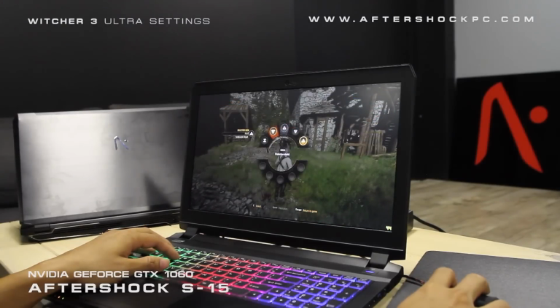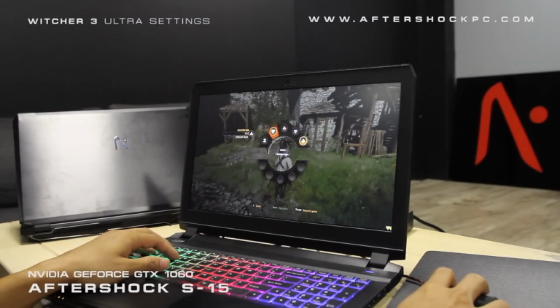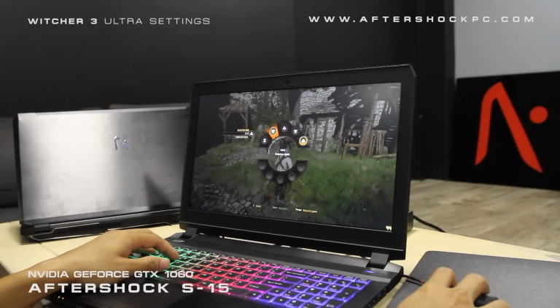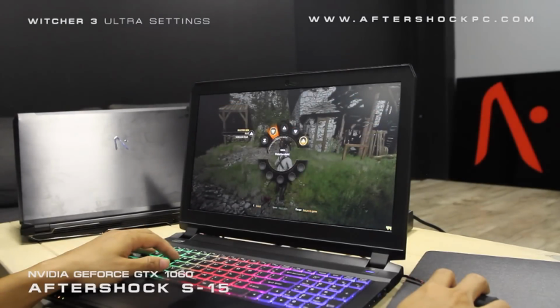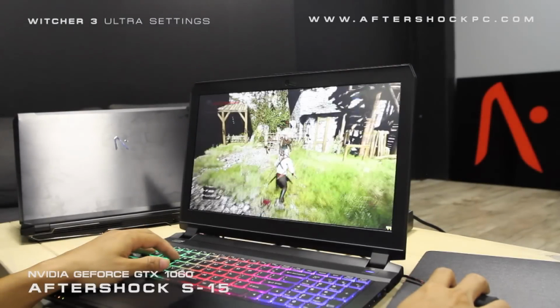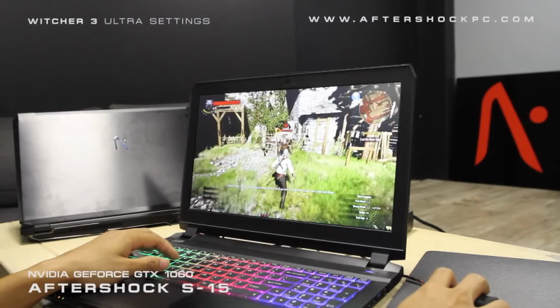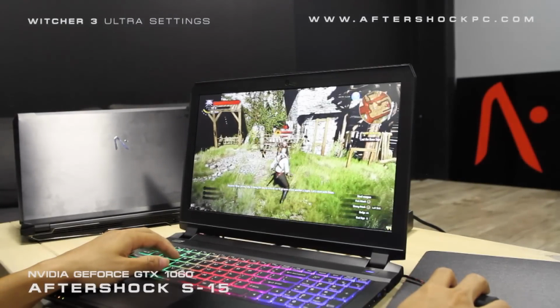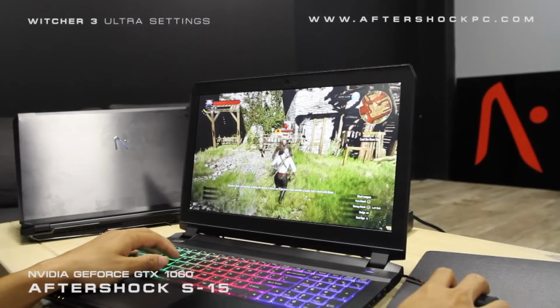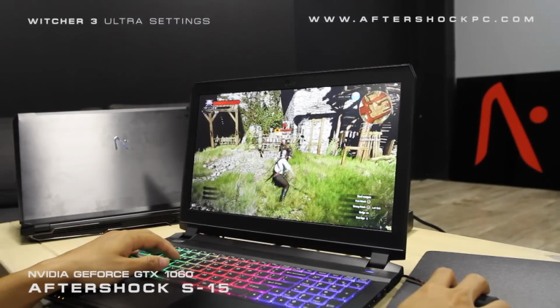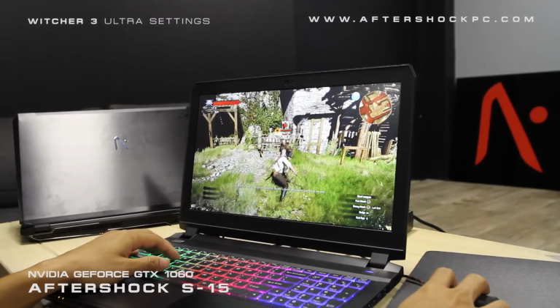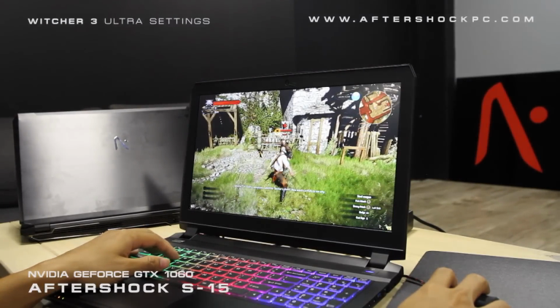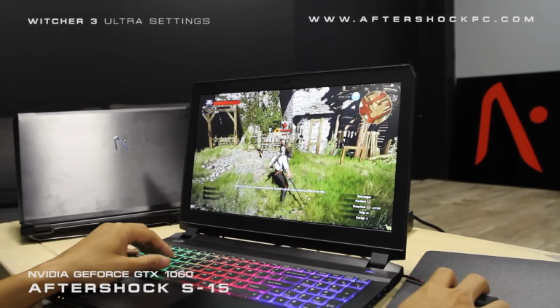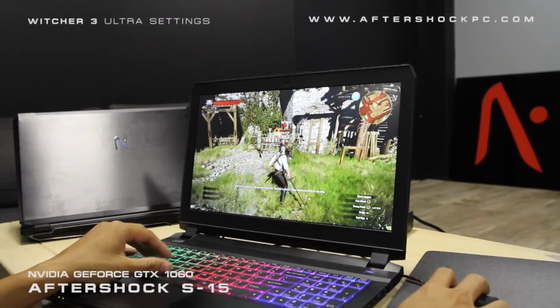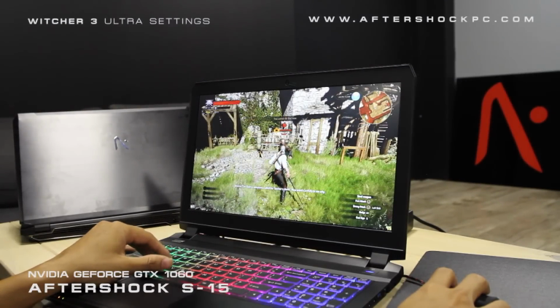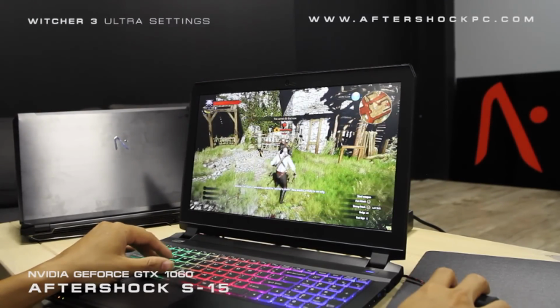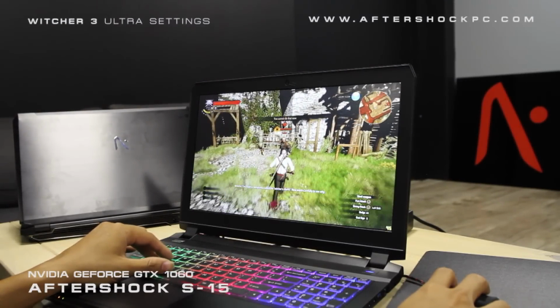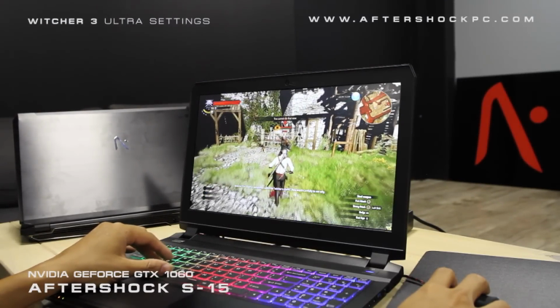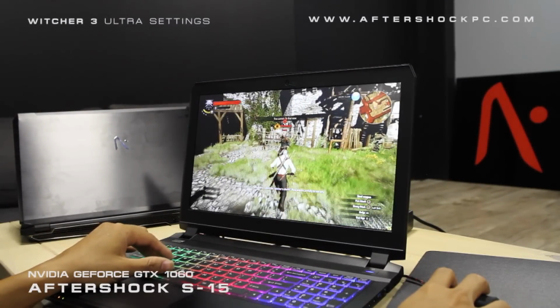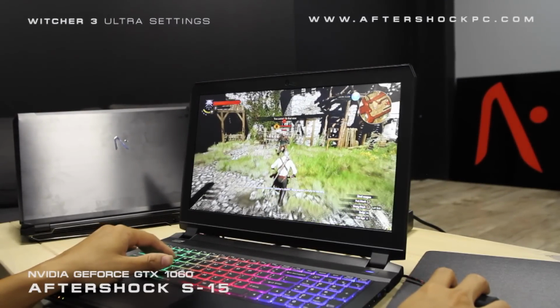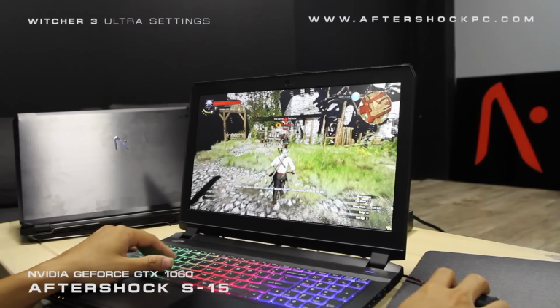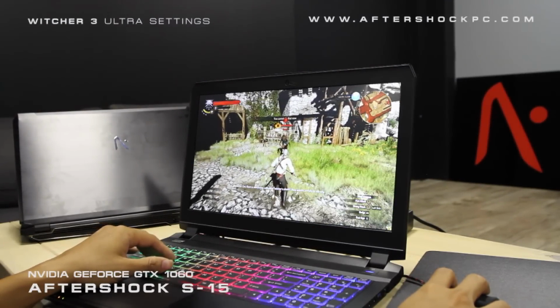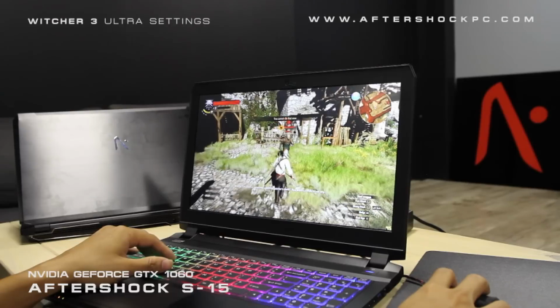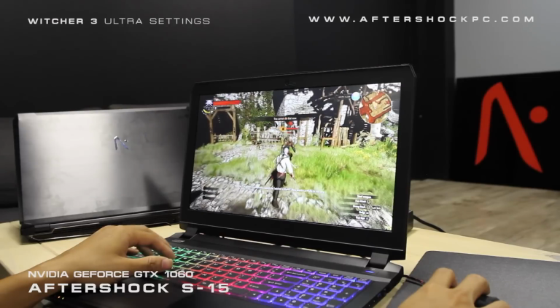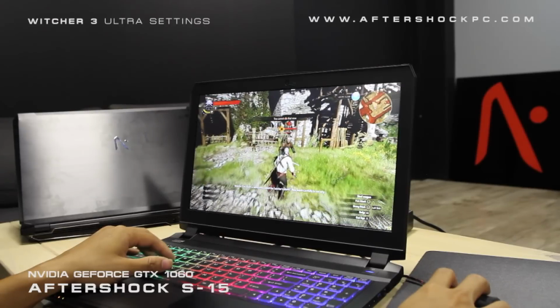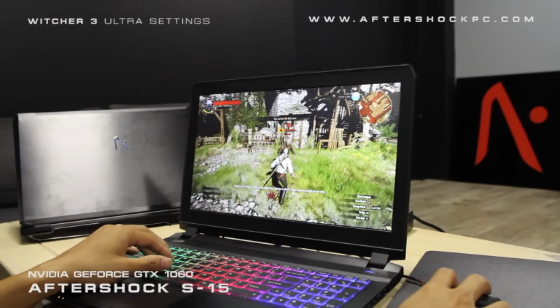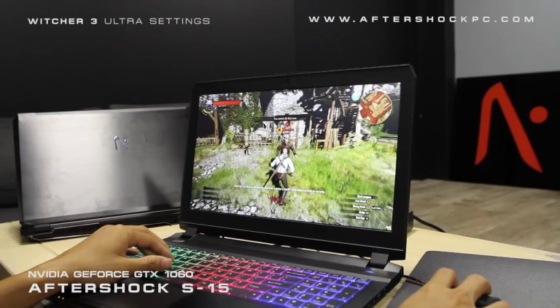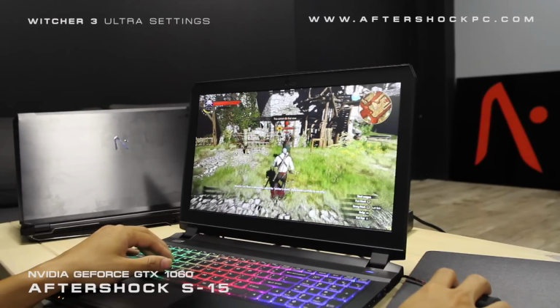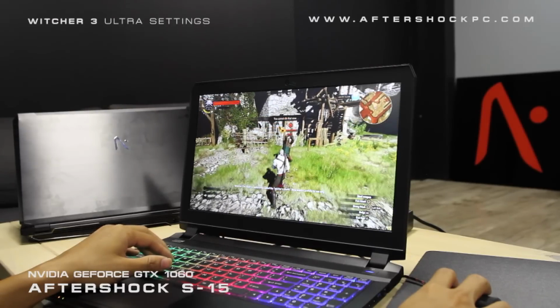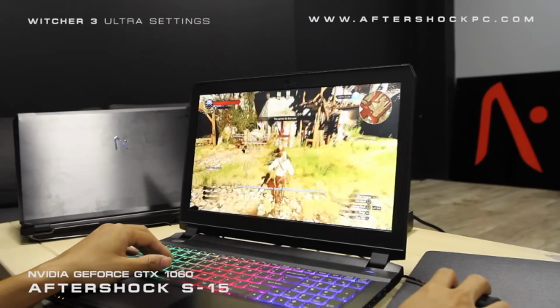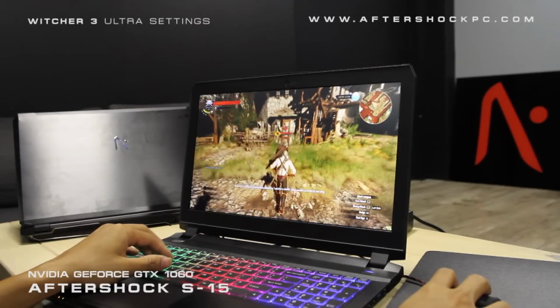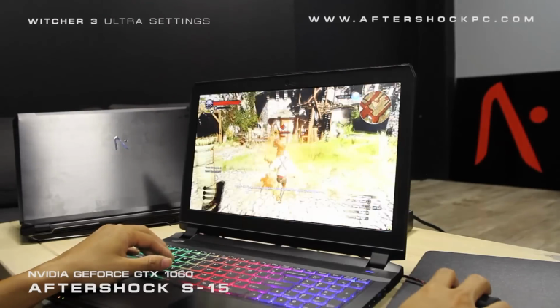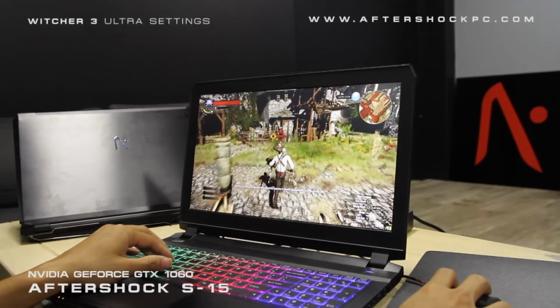So we're just going to show you some quick combat here, so you get an idea of how a game as demanding as the Witcher 3 runs on this highly portable and powerful notebook.